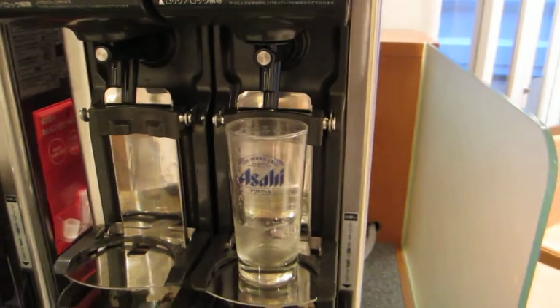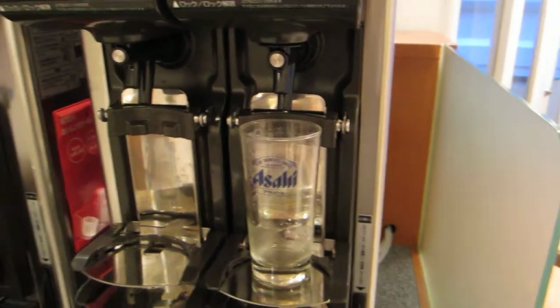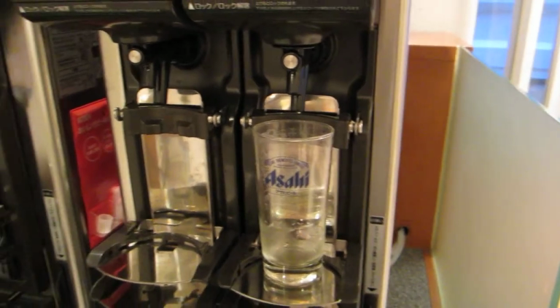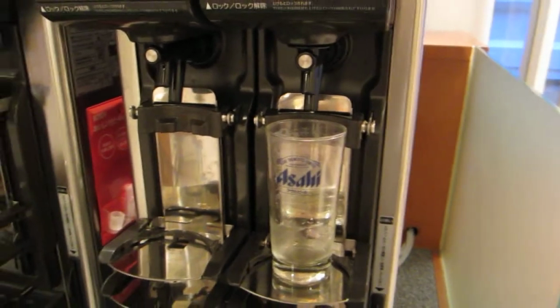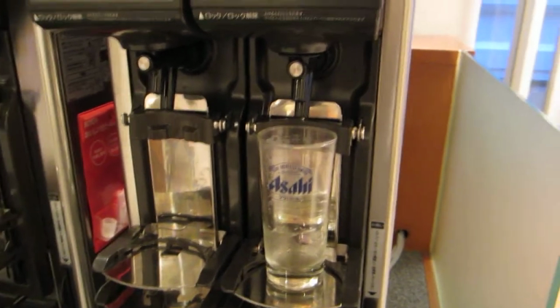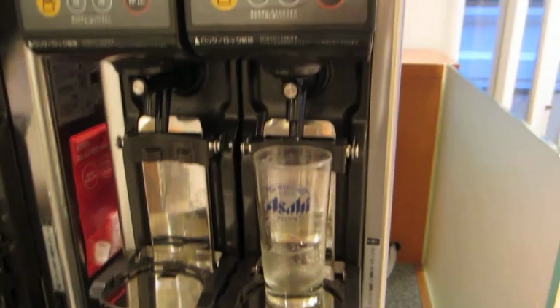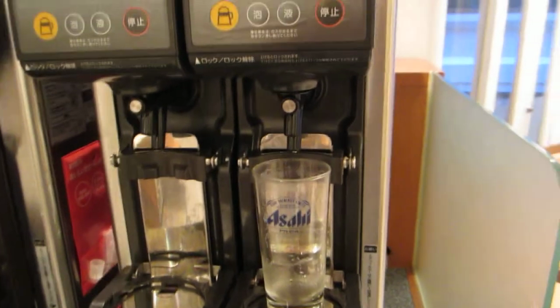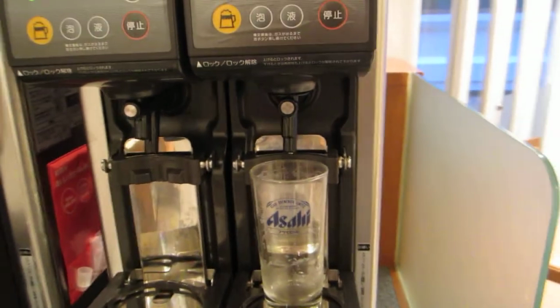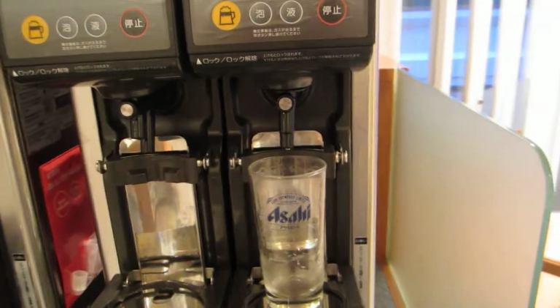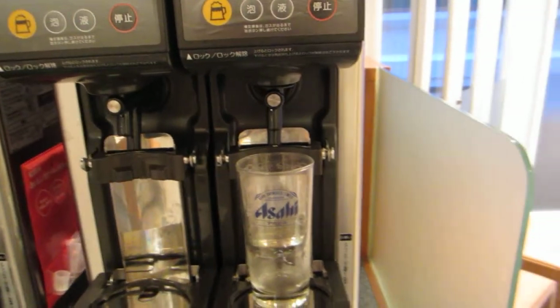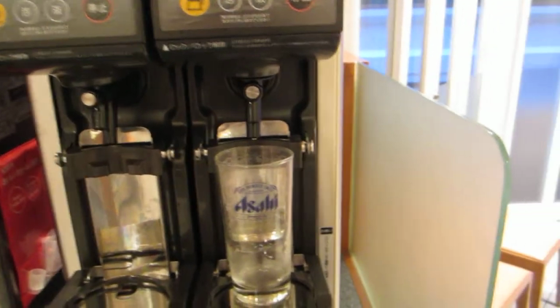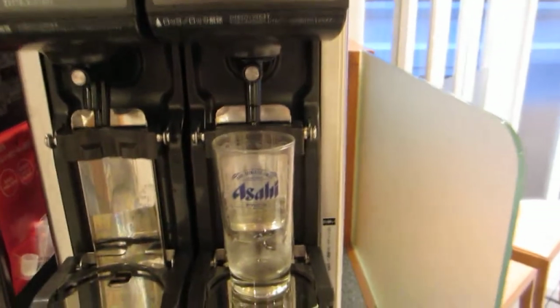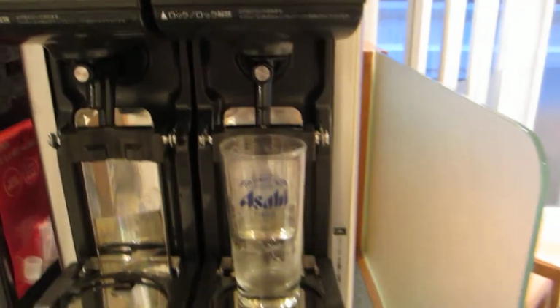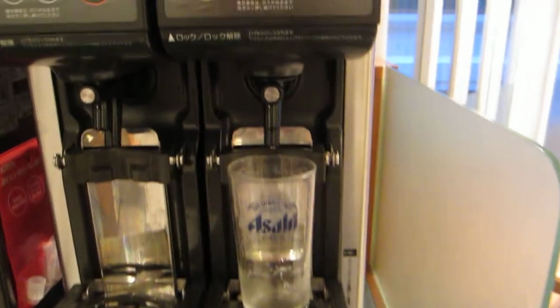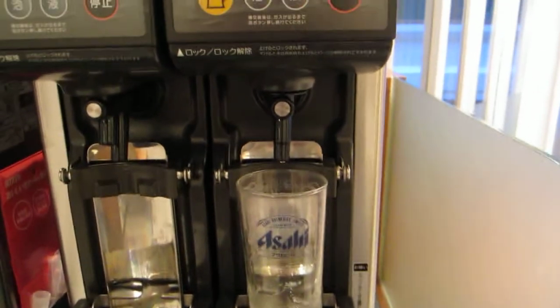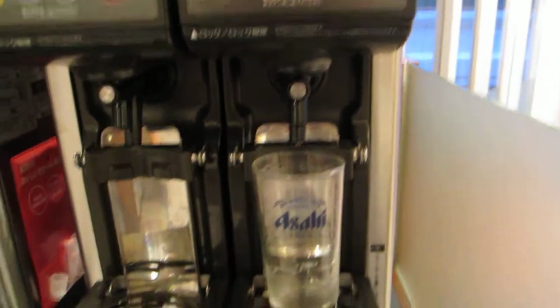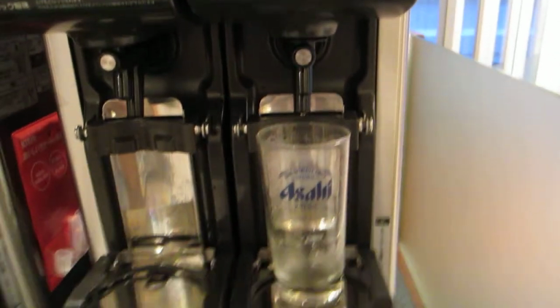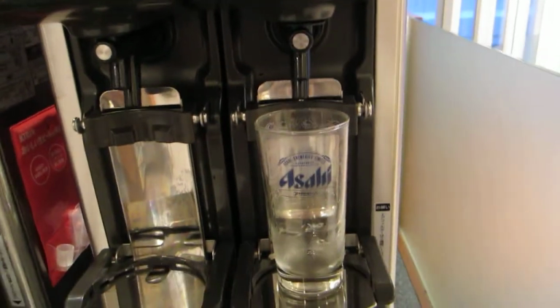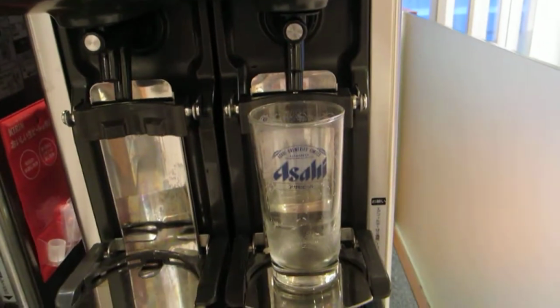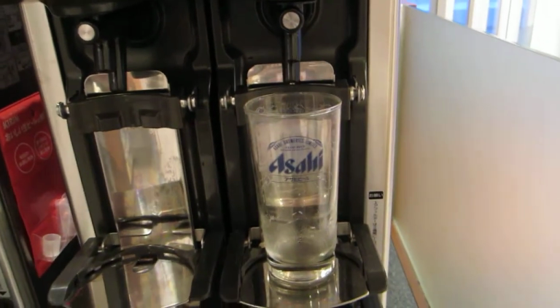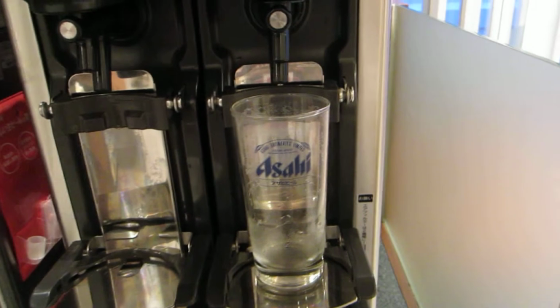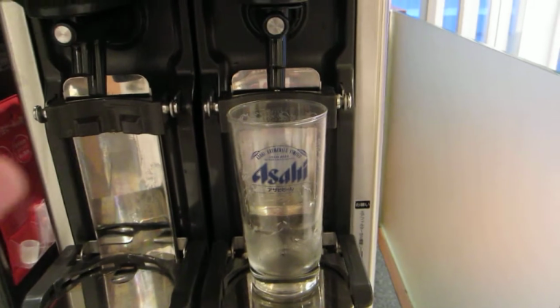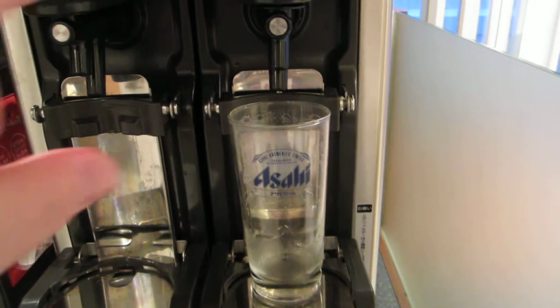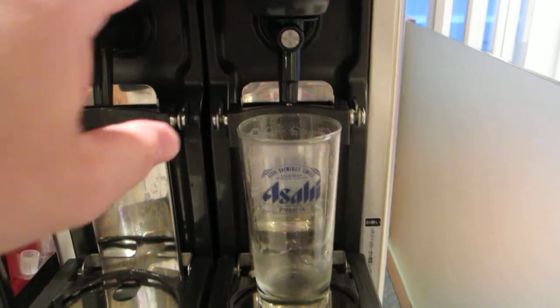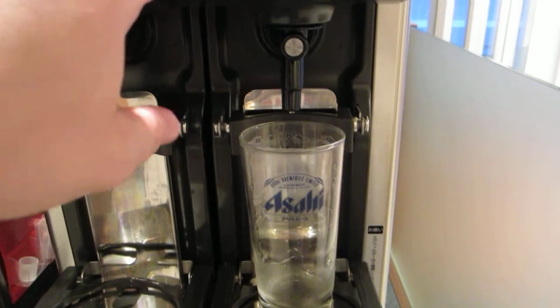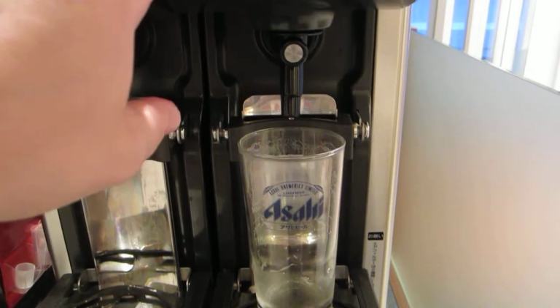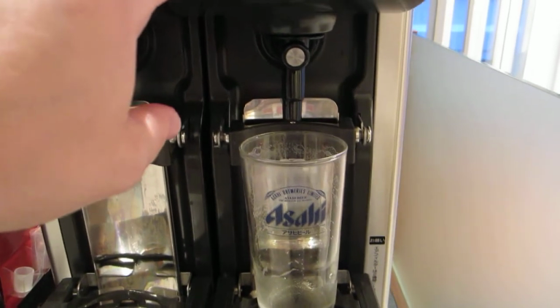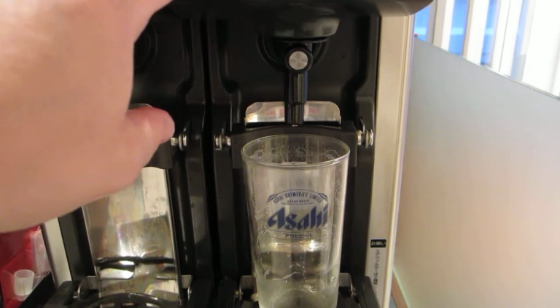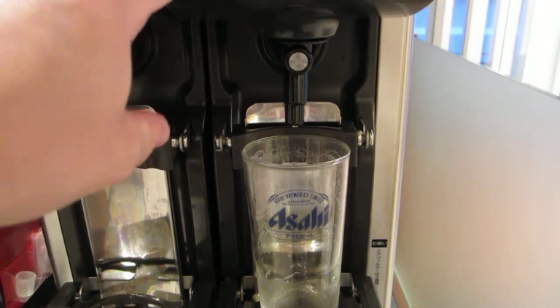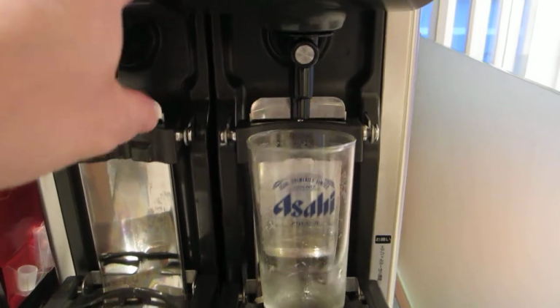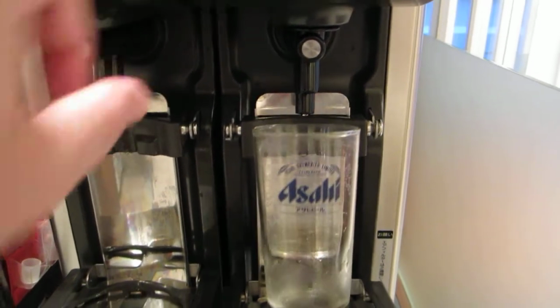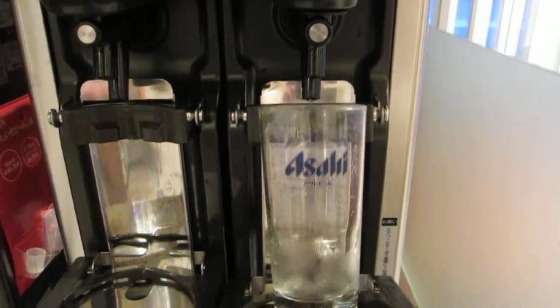New Otani Totori — you've got to see this machine. Glasses in this thing, press the button.